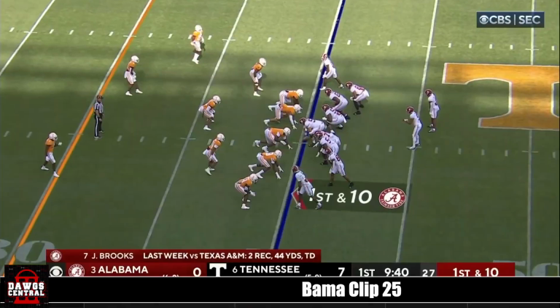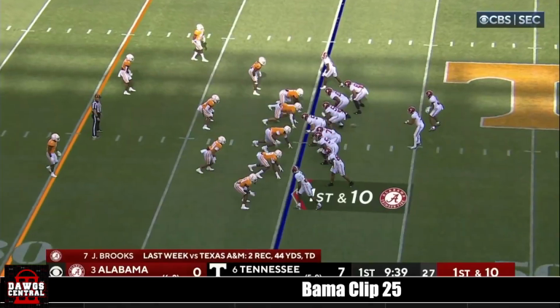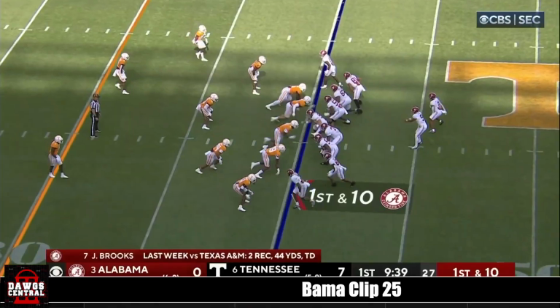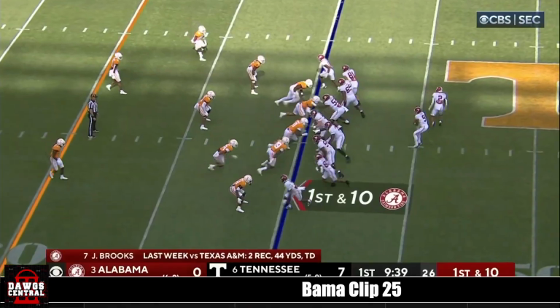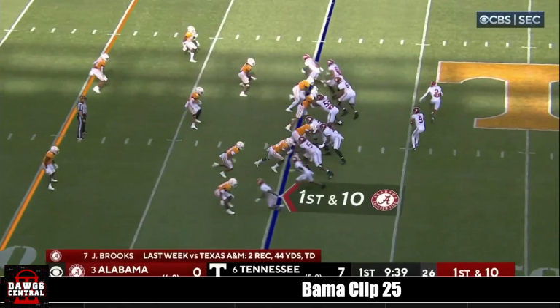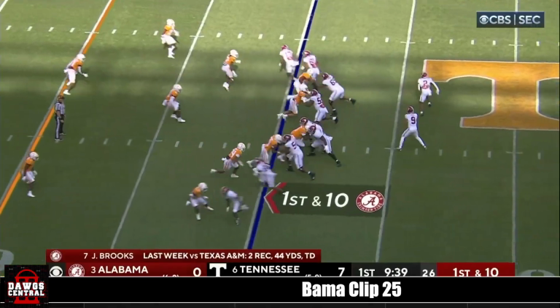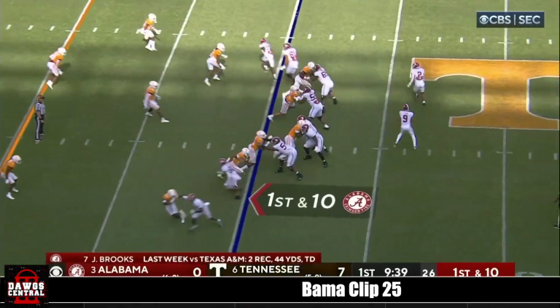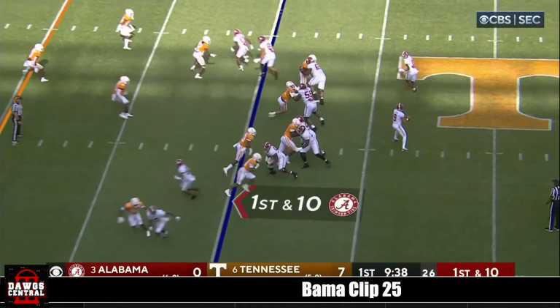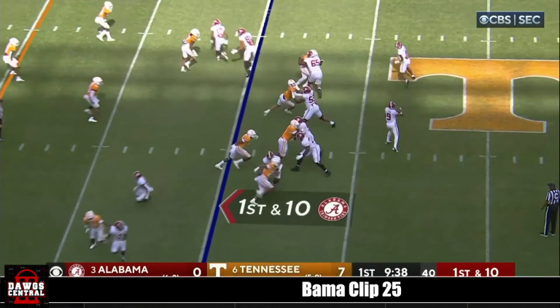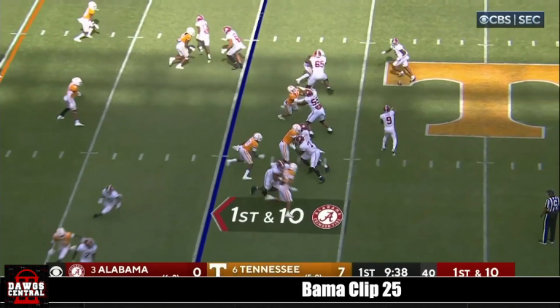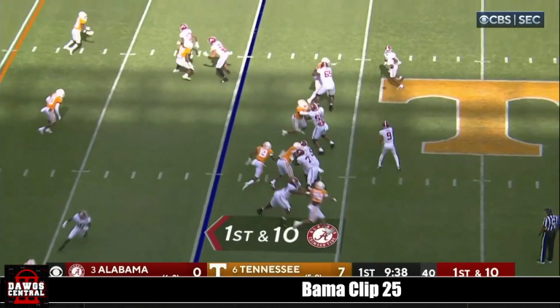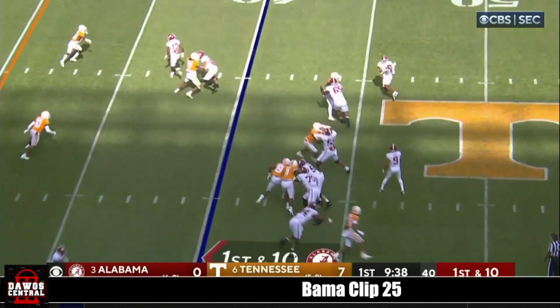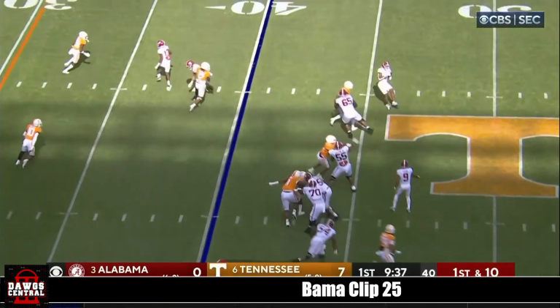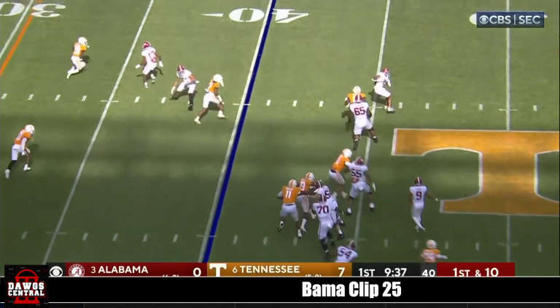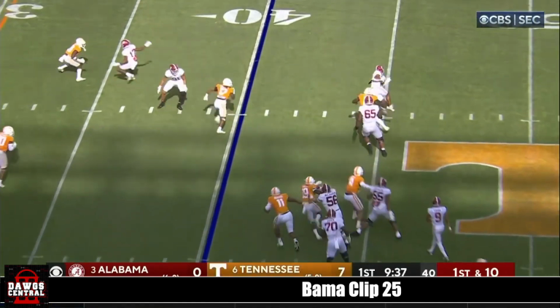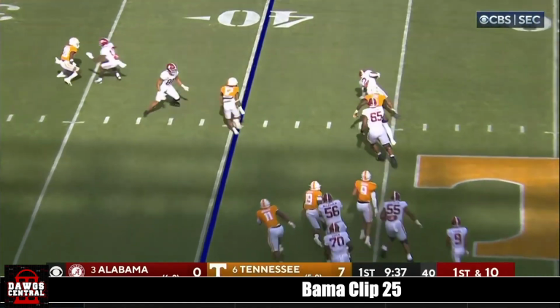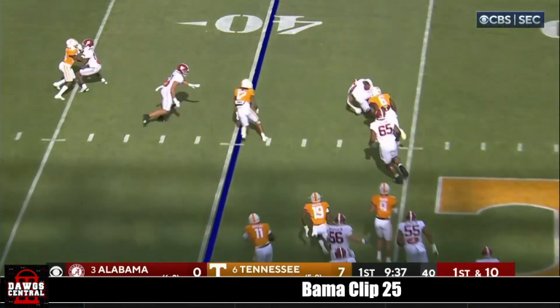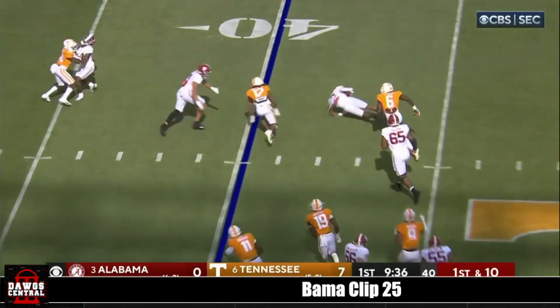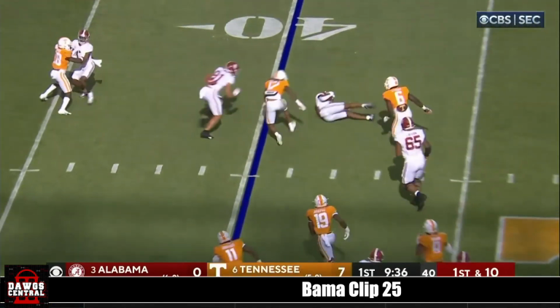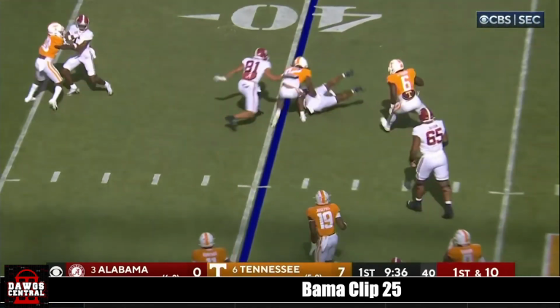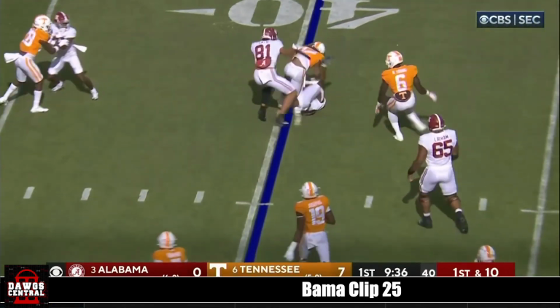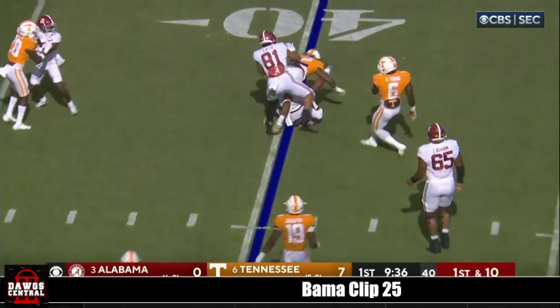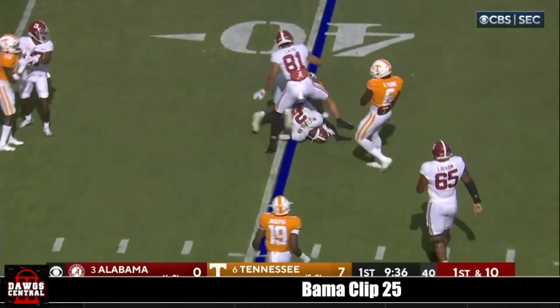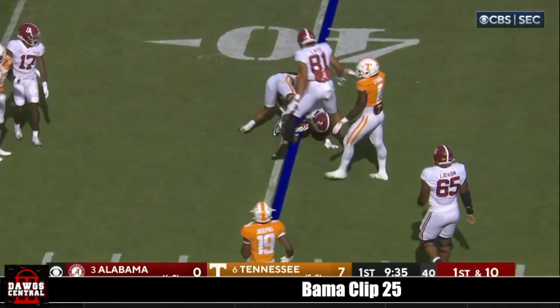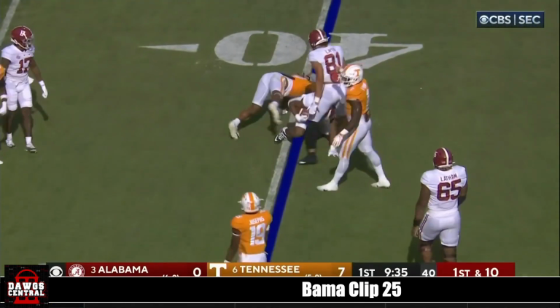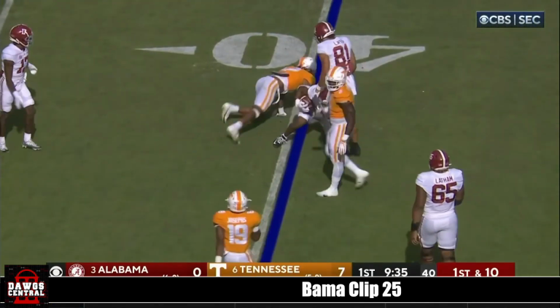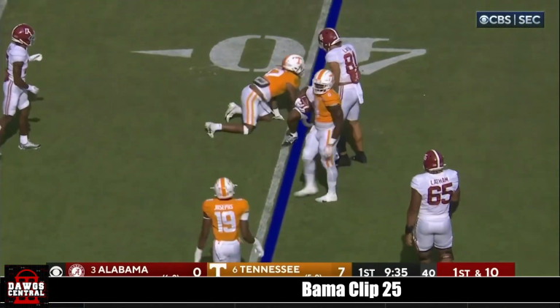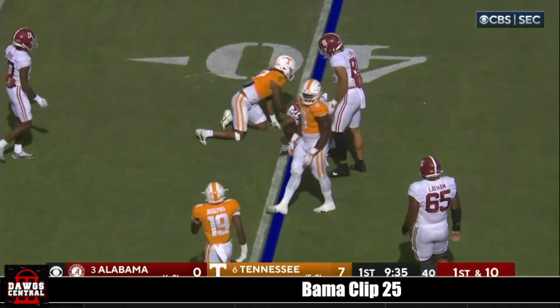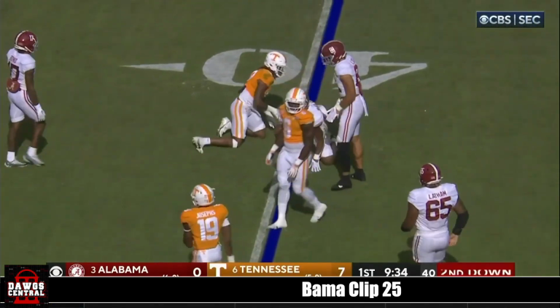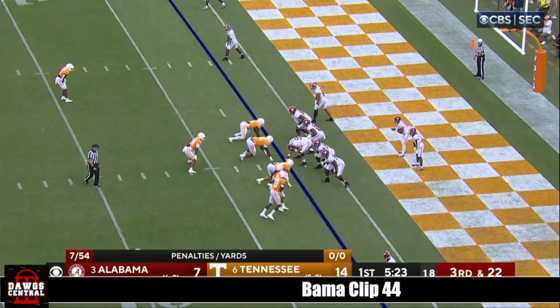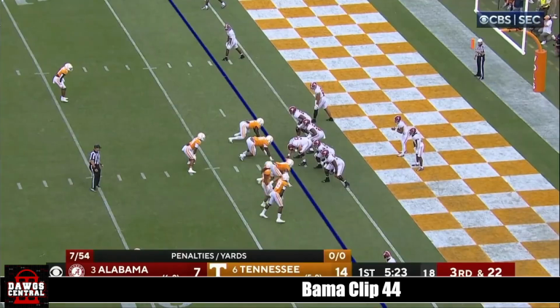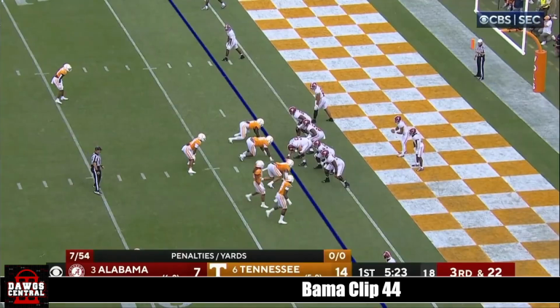Hendon Hooker doesn't have anywhere to go with the football. Tillman falls down. Little bit of tempo from Alabama after that 27-yard pickup, and the throw out to McClellan, who lost his footing.